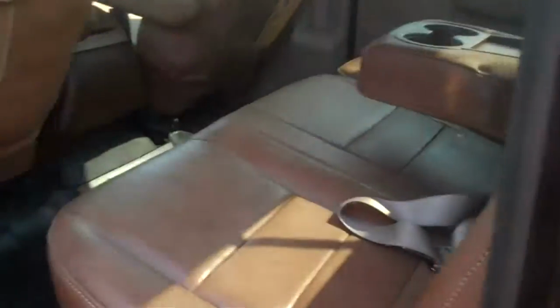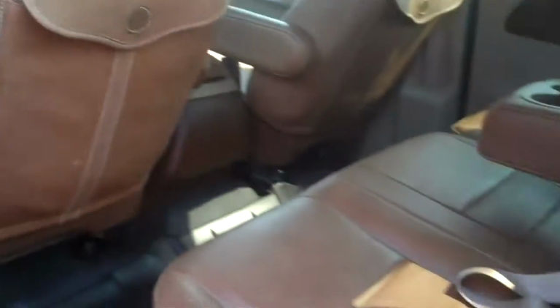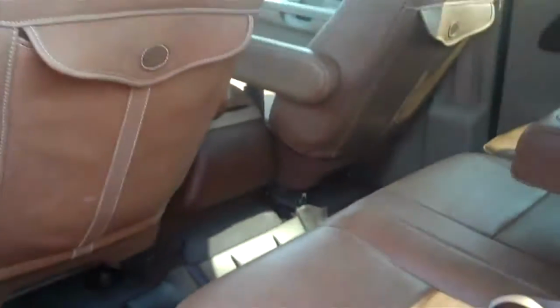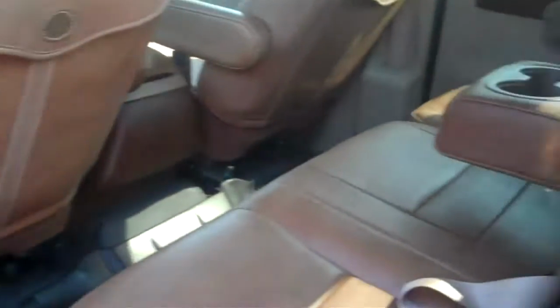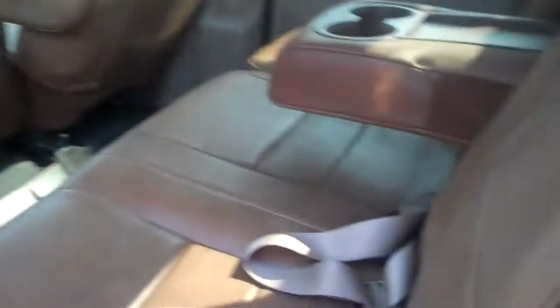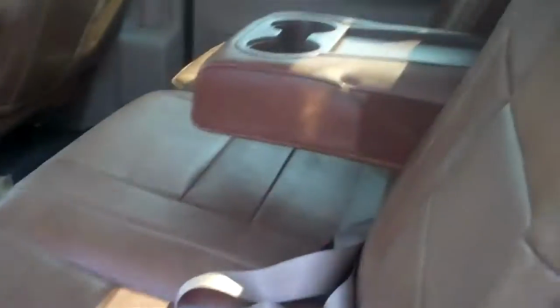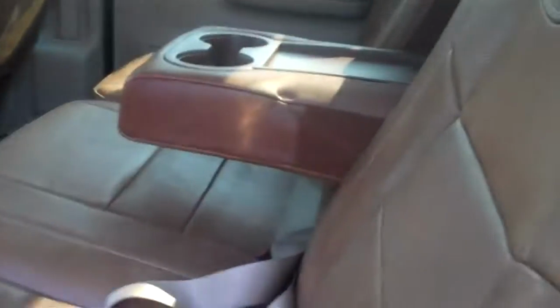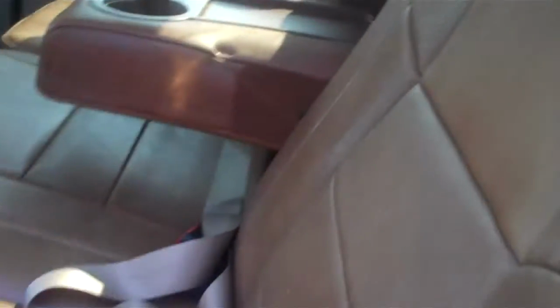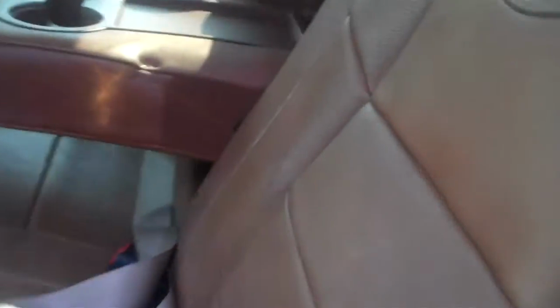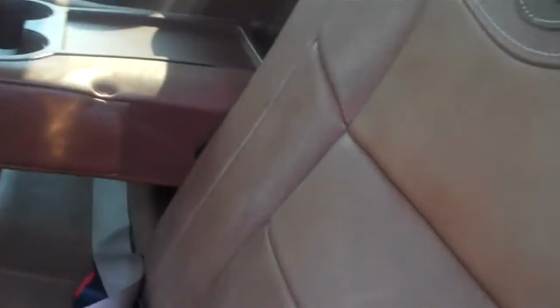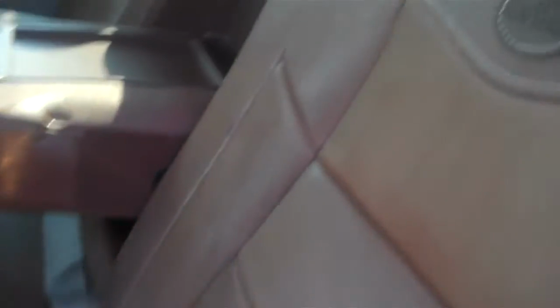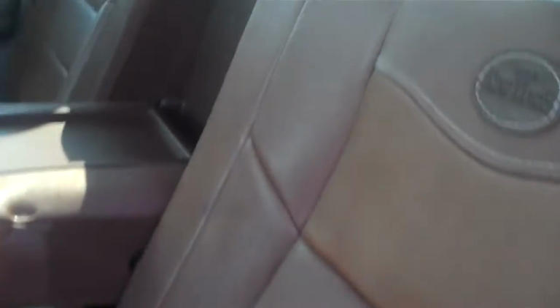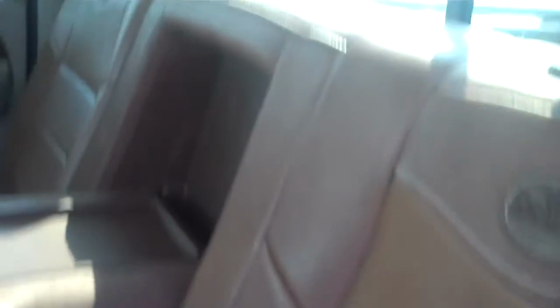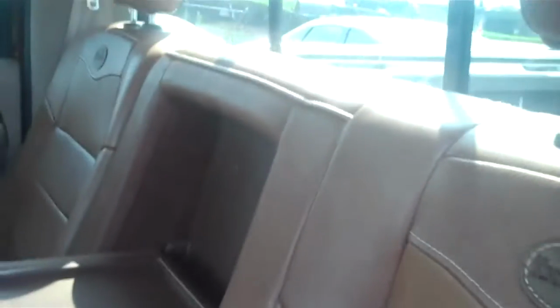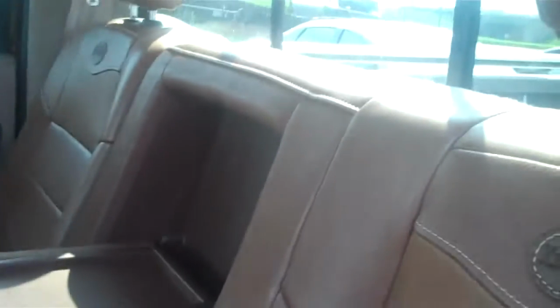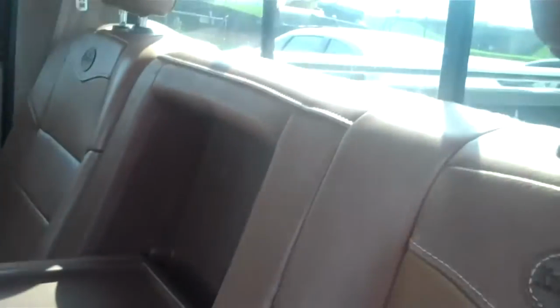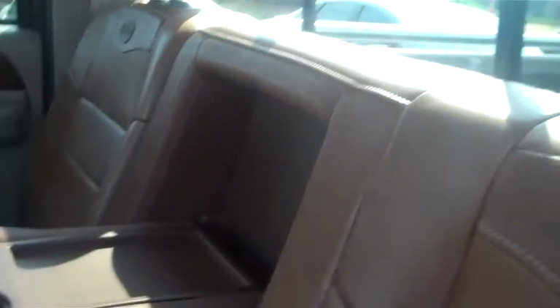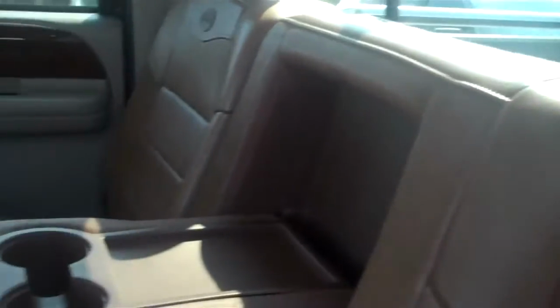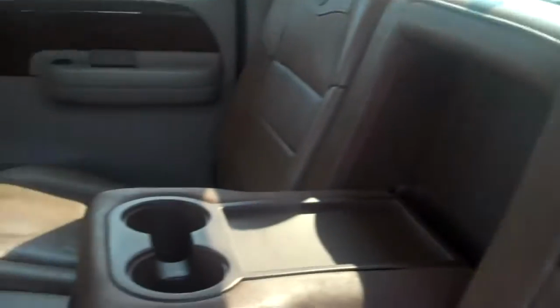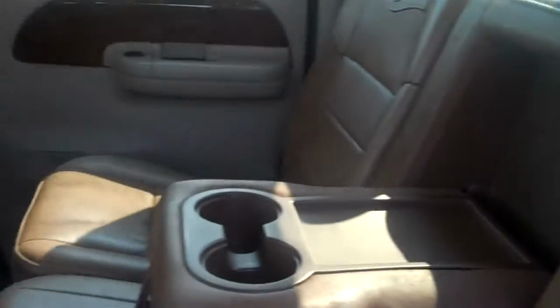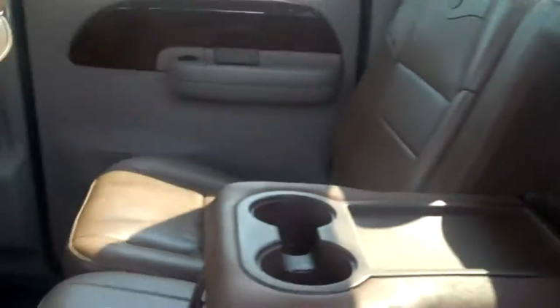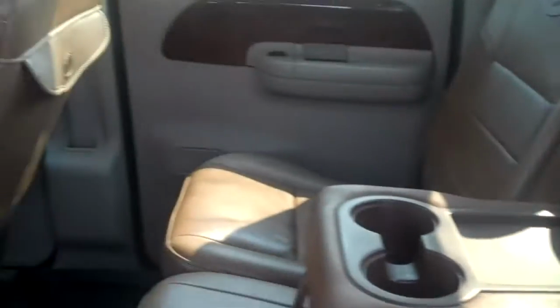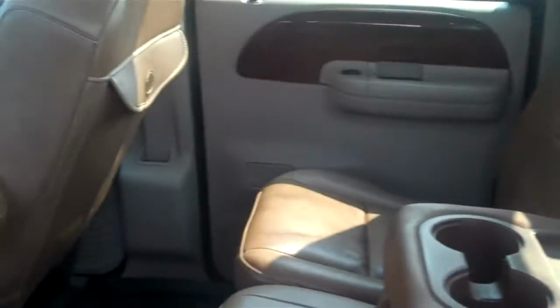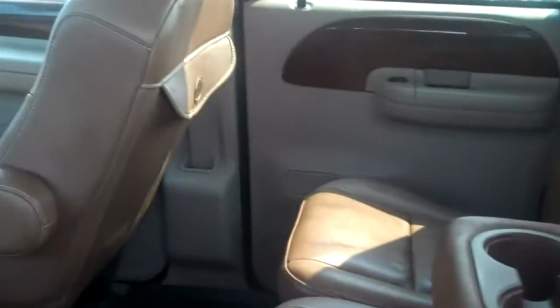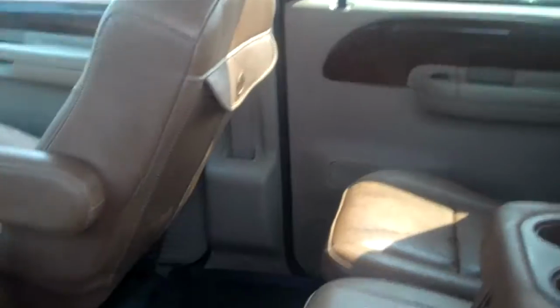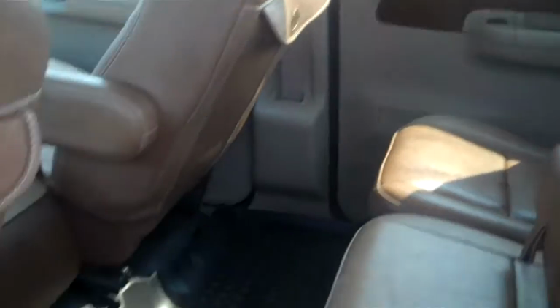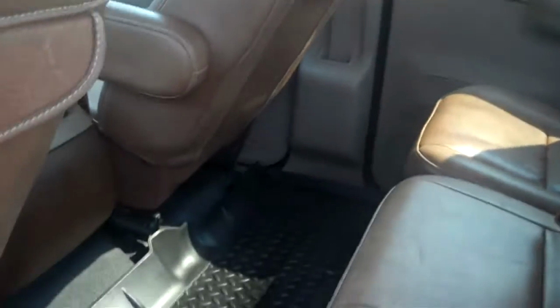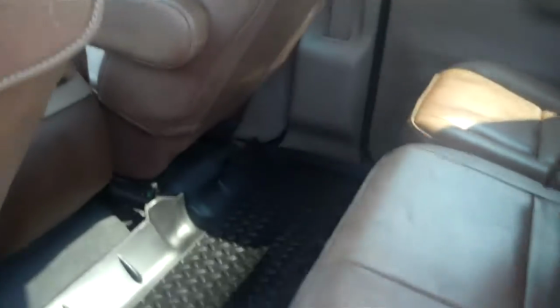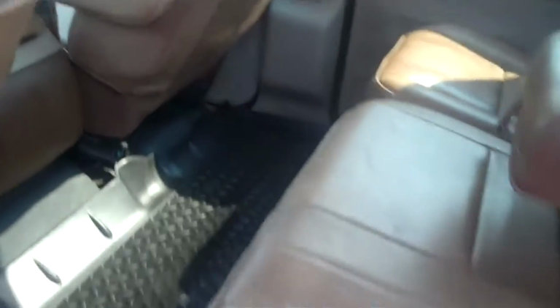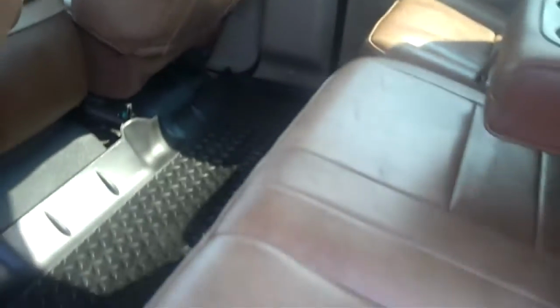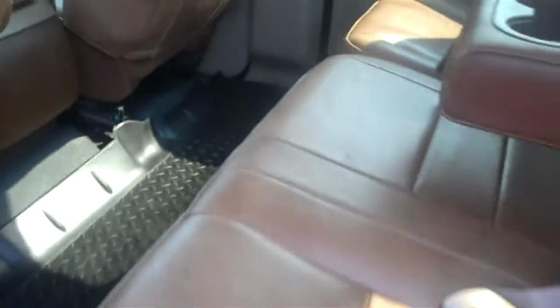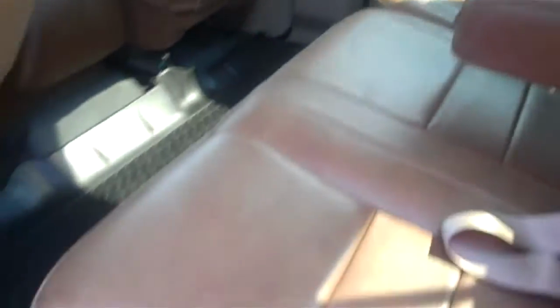Here's the back. I like that King Ranch baseball glove looking leather seats.